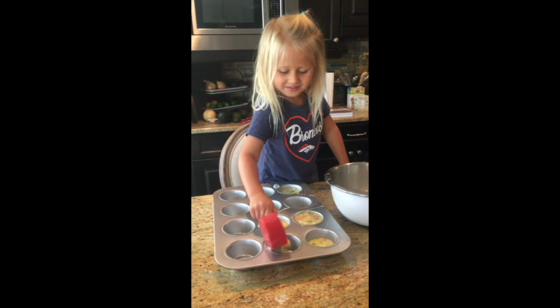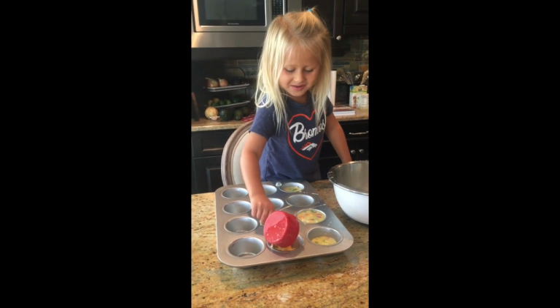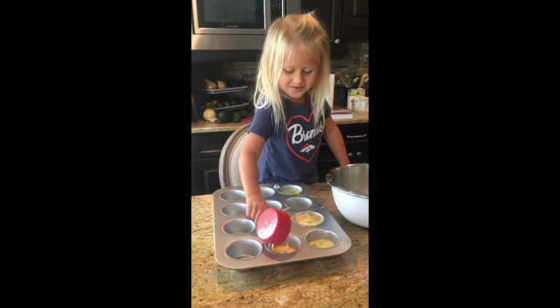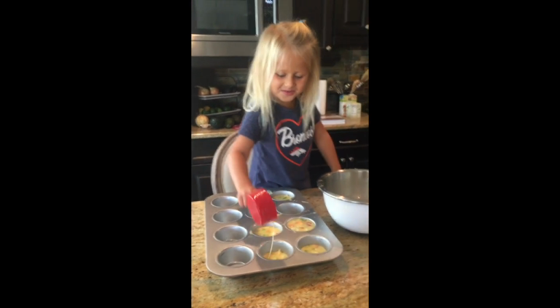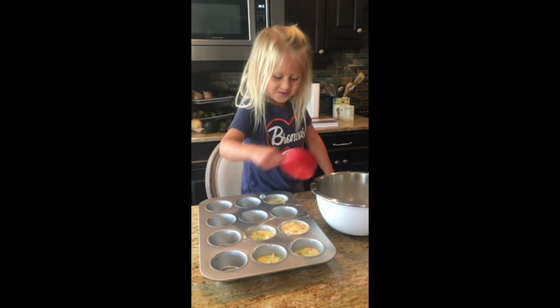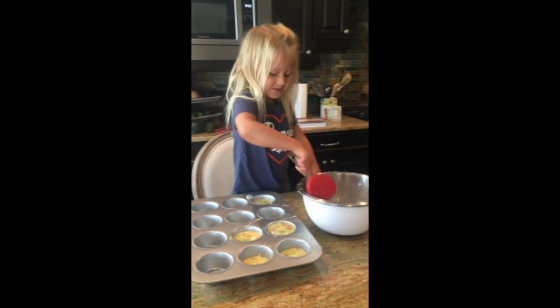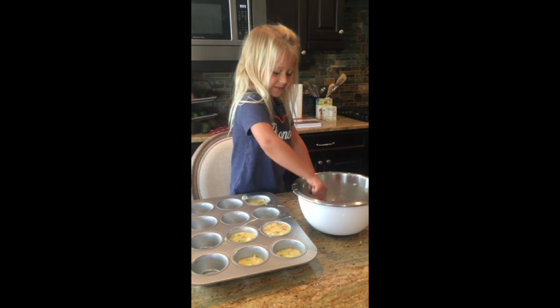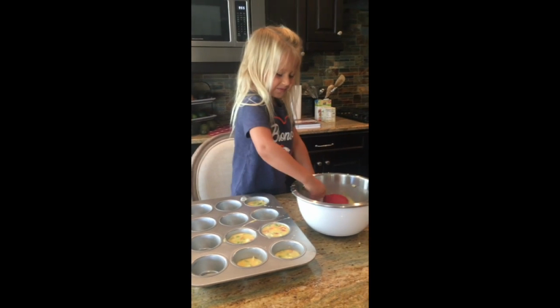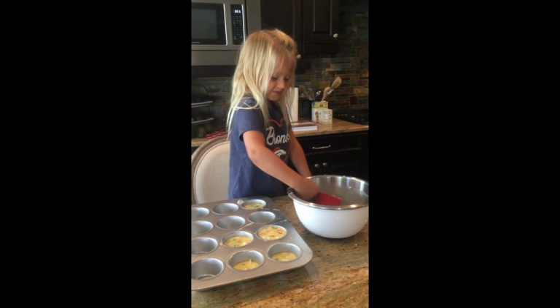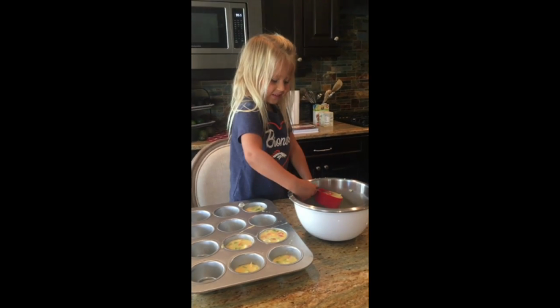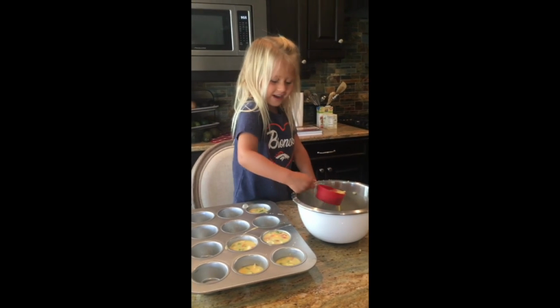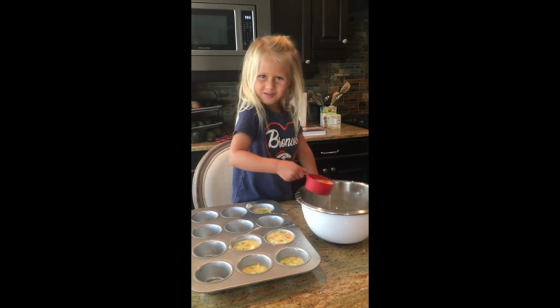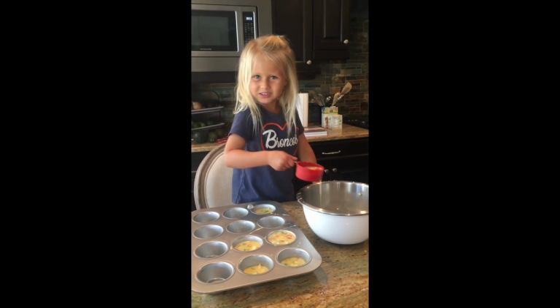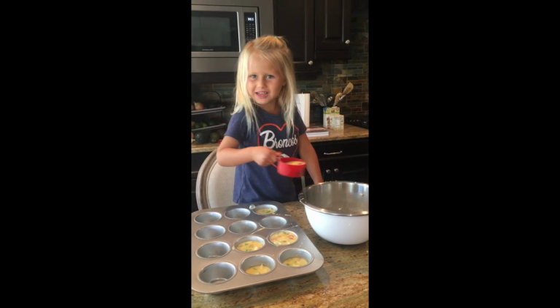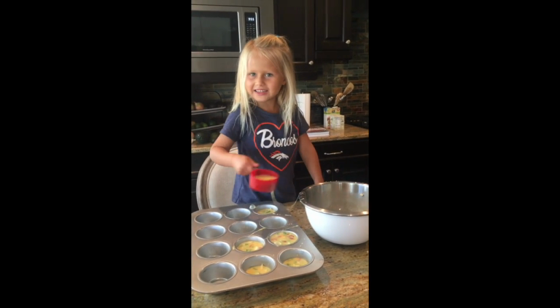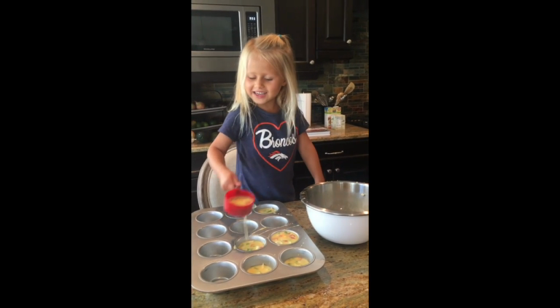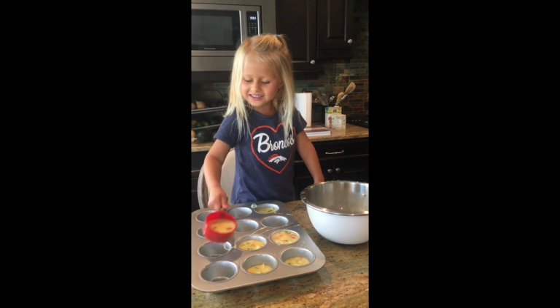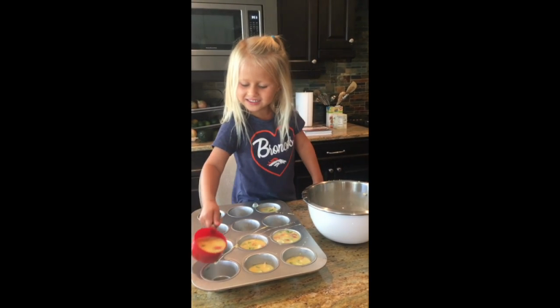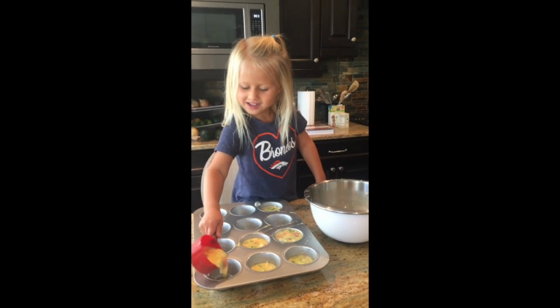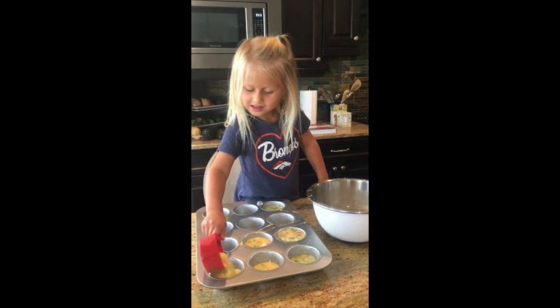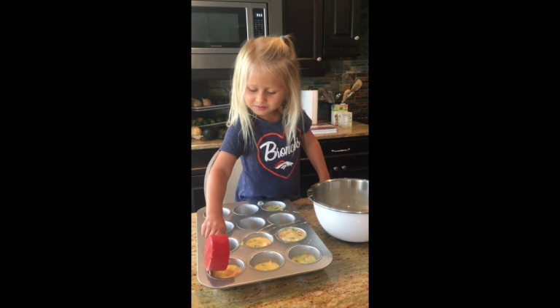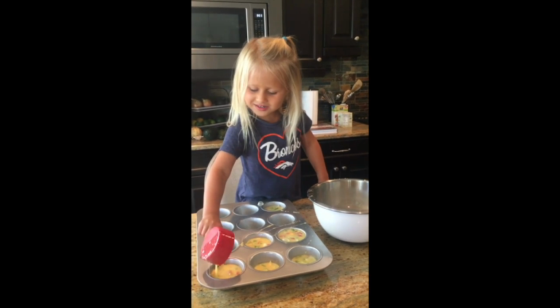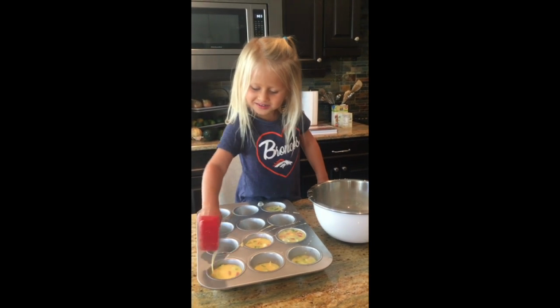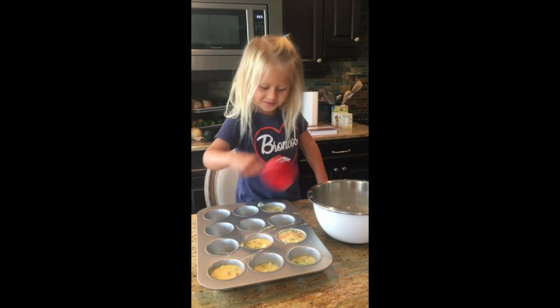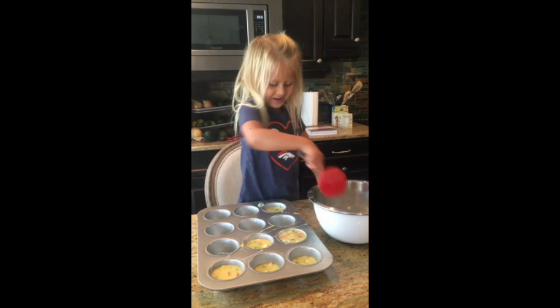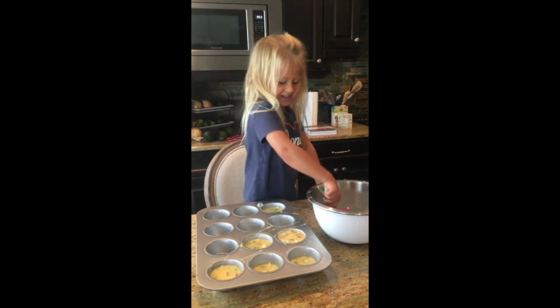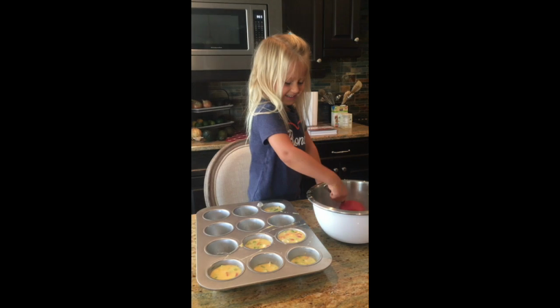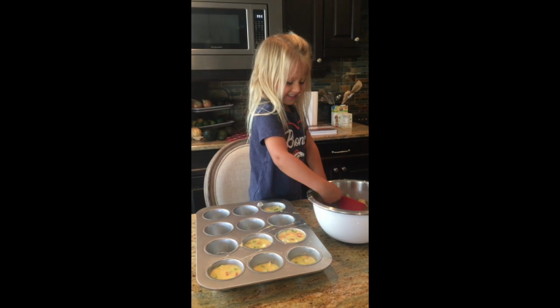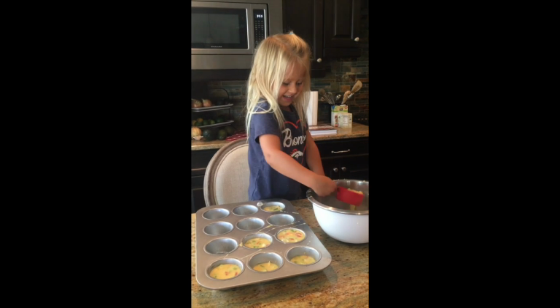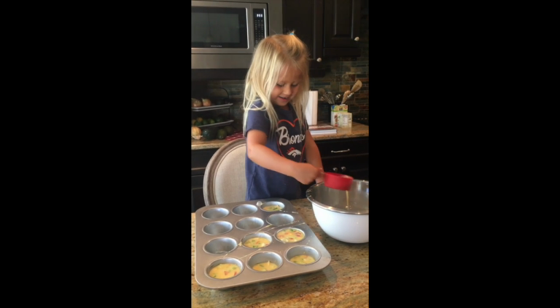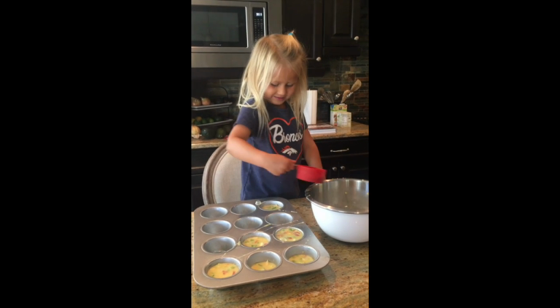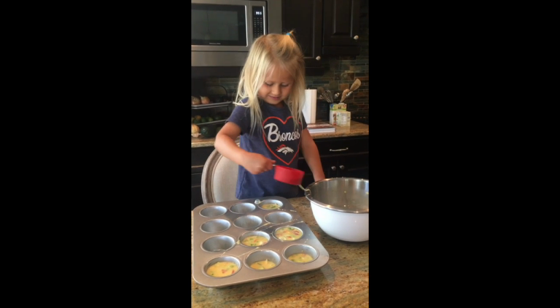Woo-hoo! Are you watching me, Allie and Caitlin? Woo-hoo! All your friends?